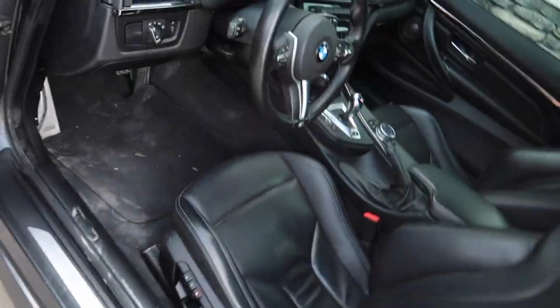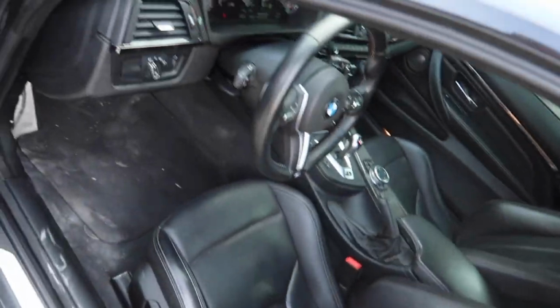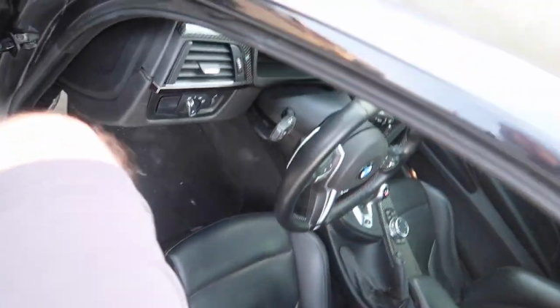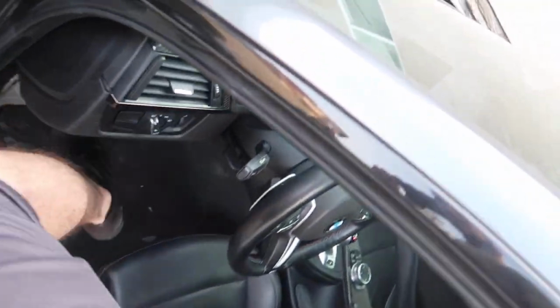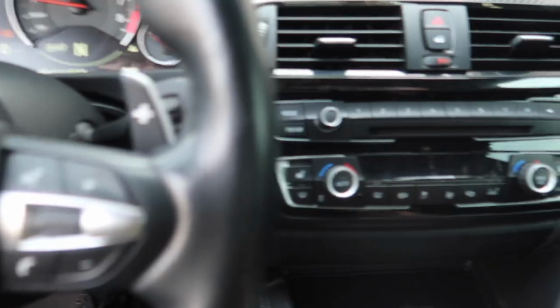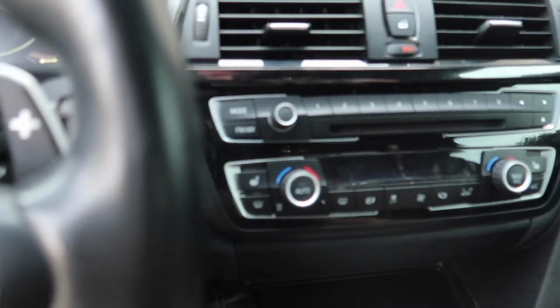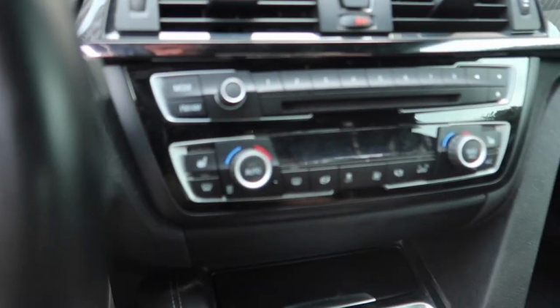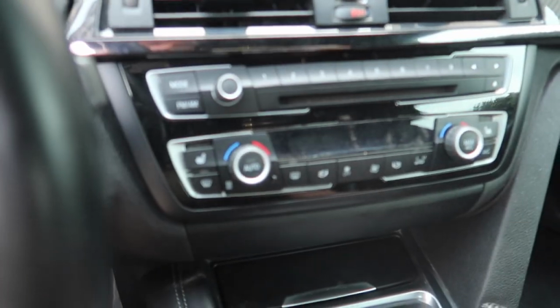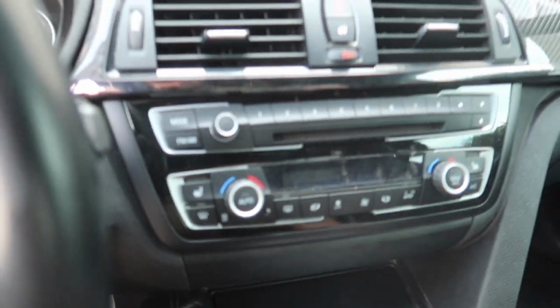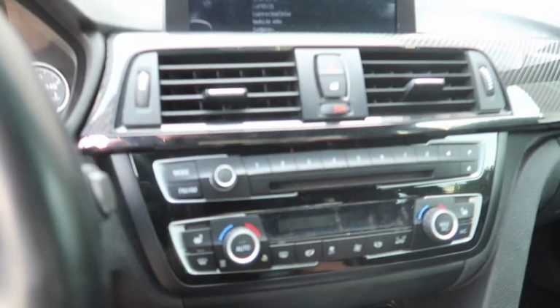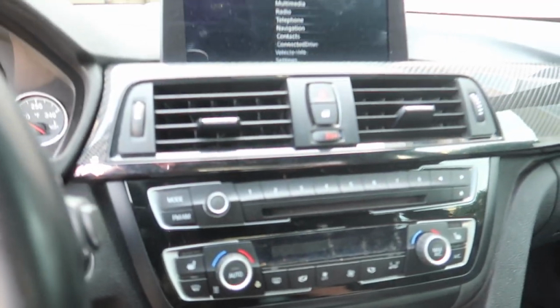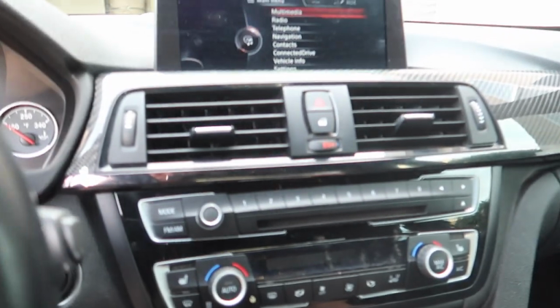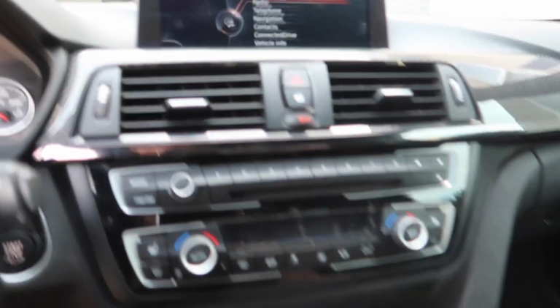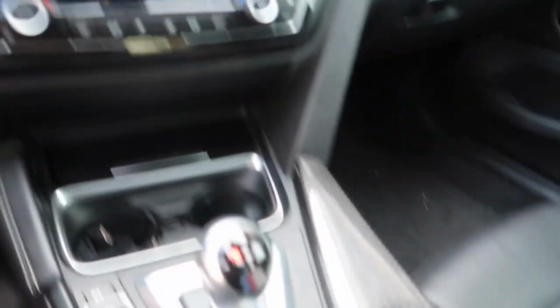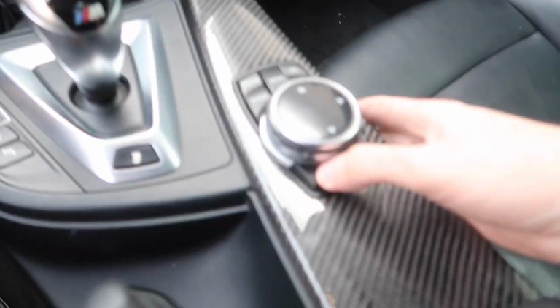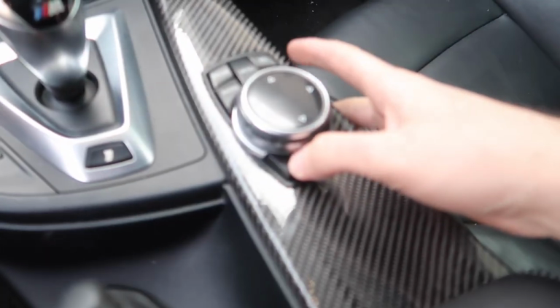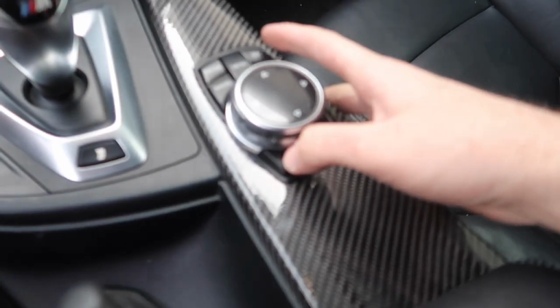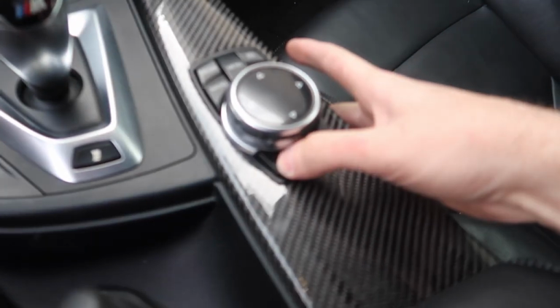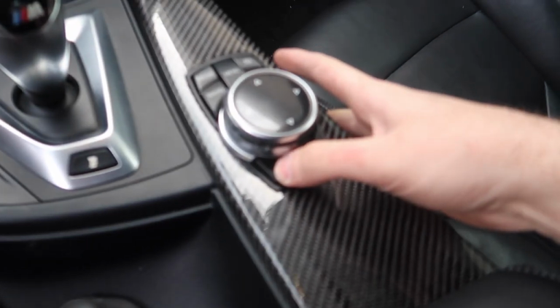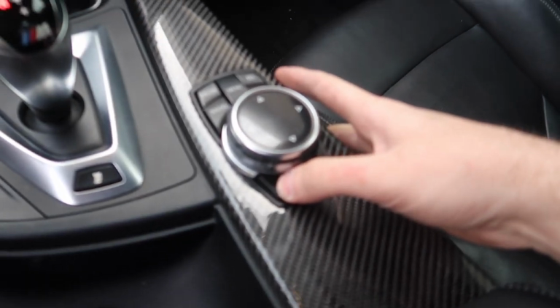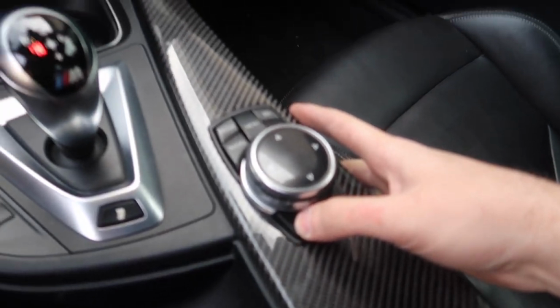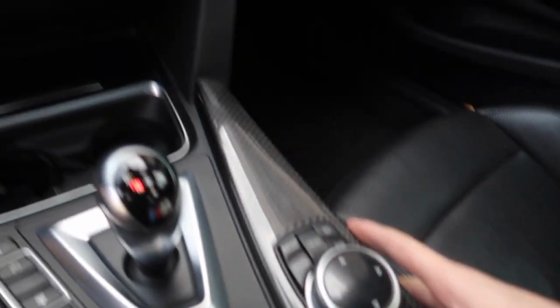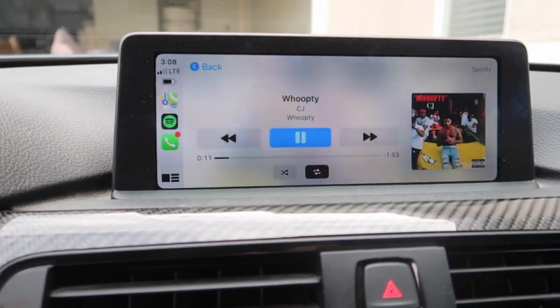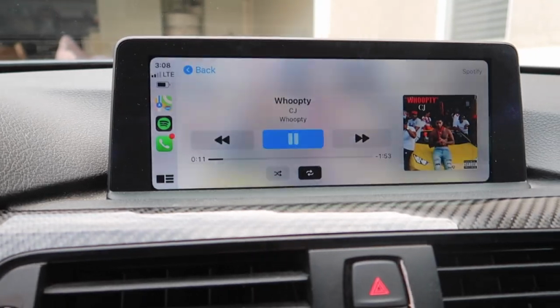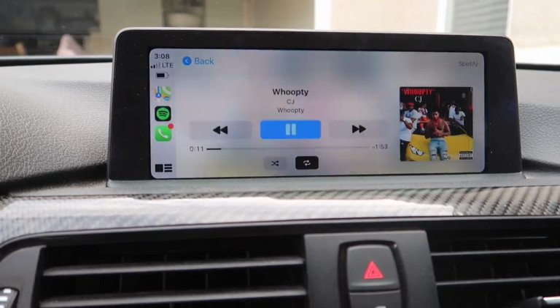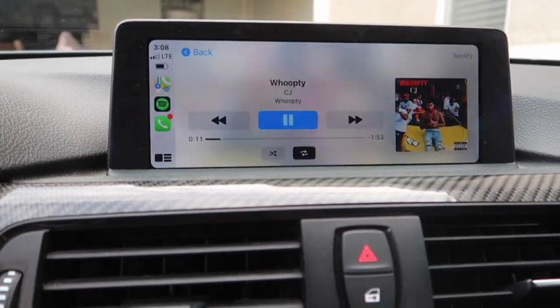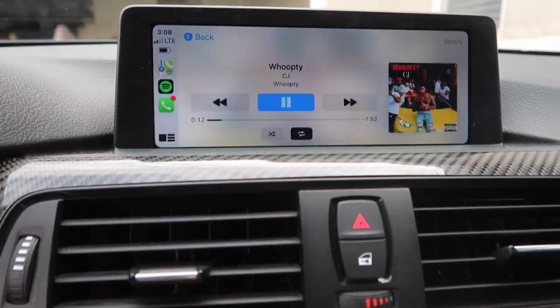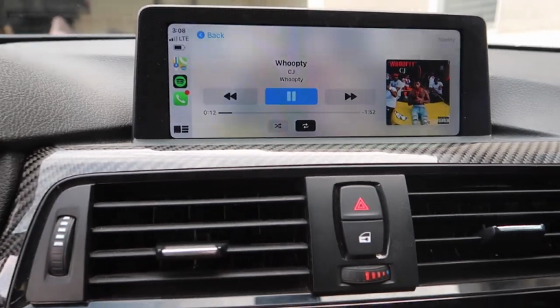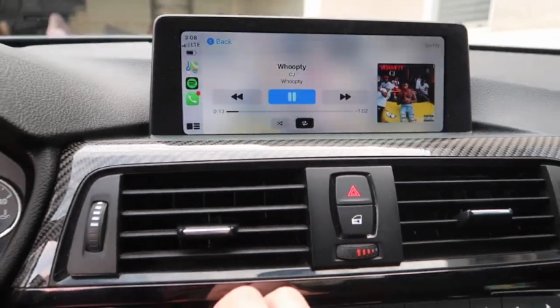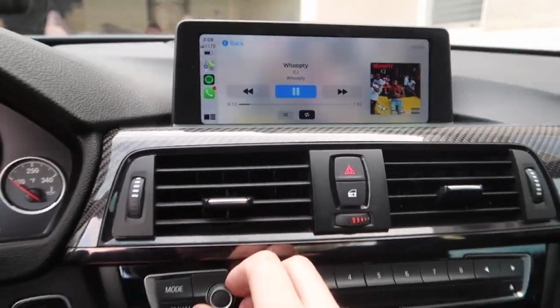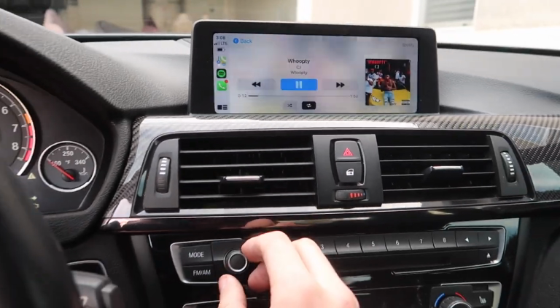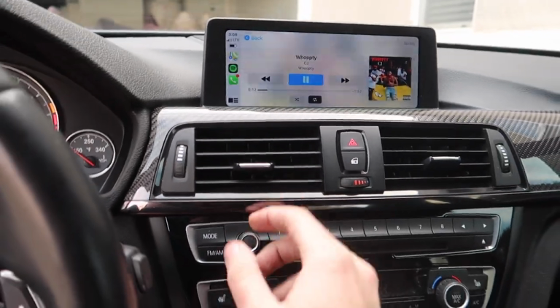On the plus side, we have some awesome news - Apple CarPlay is working, boys!